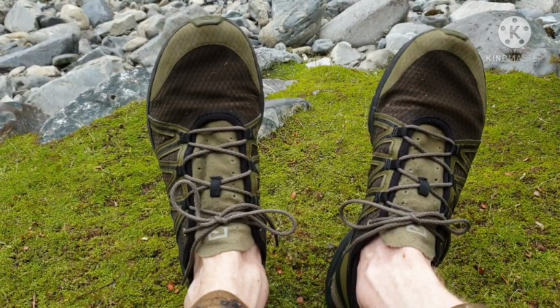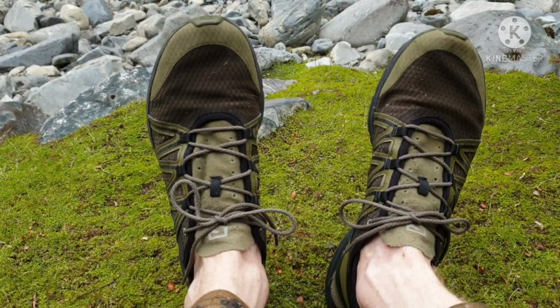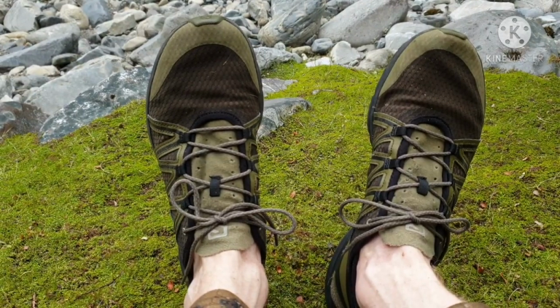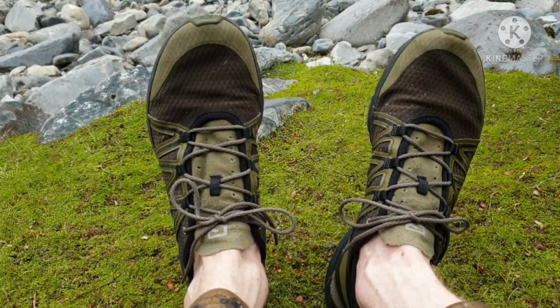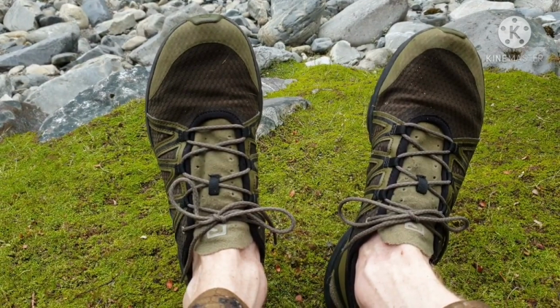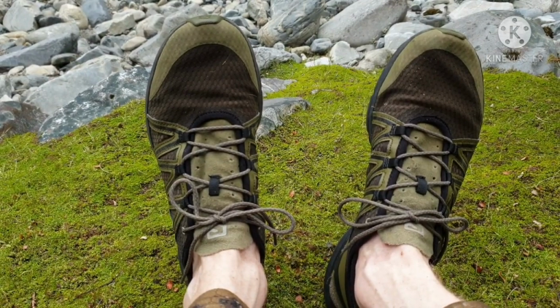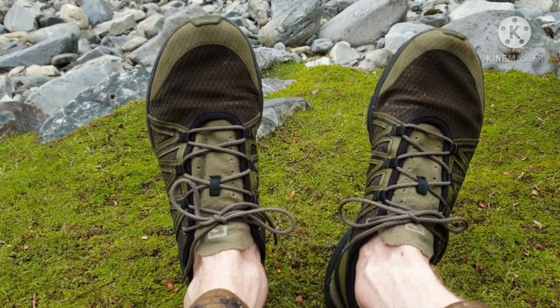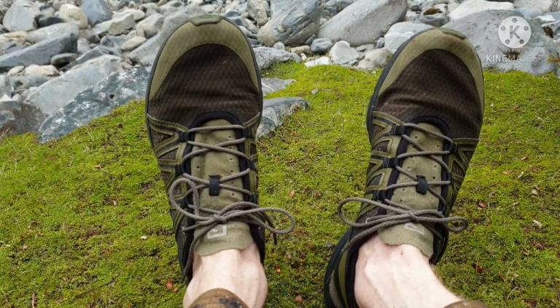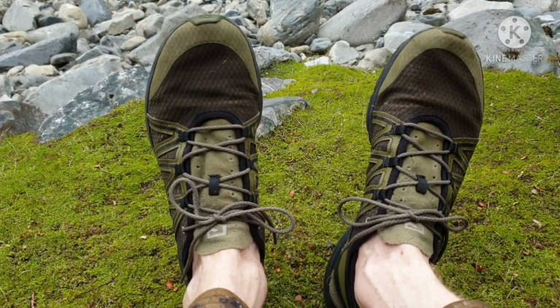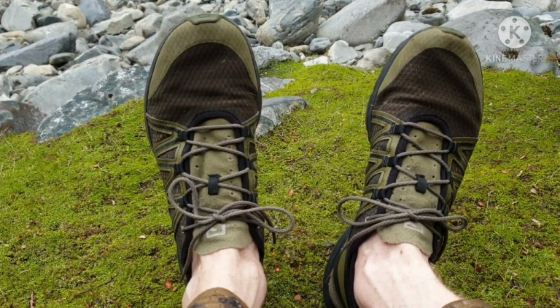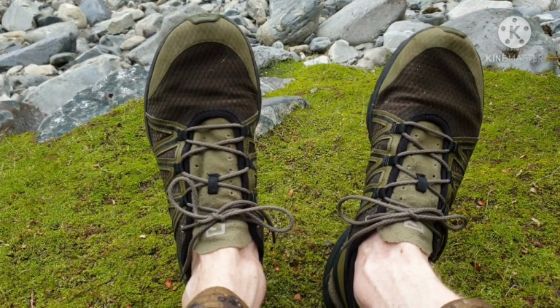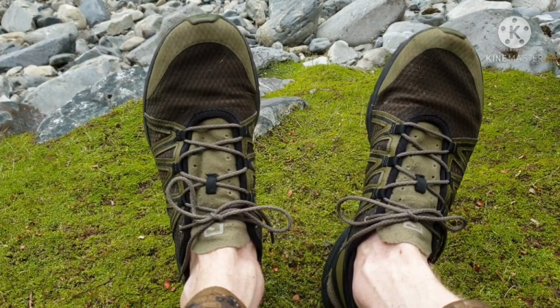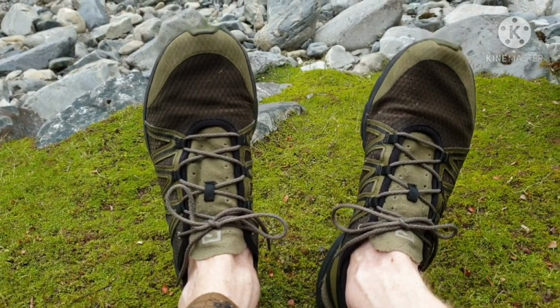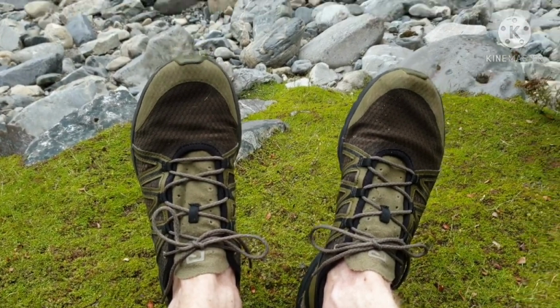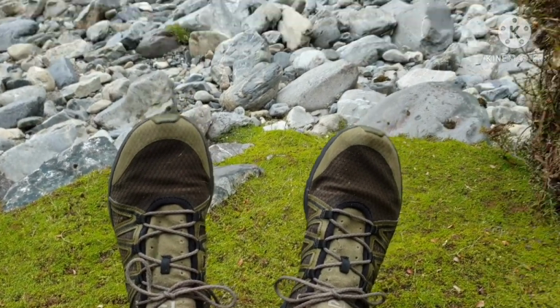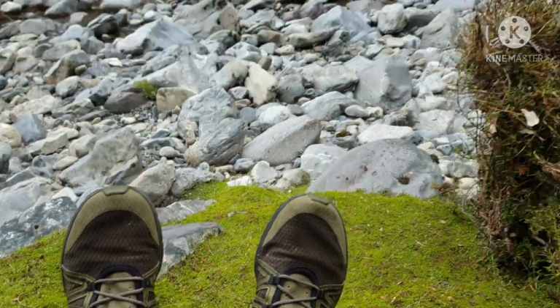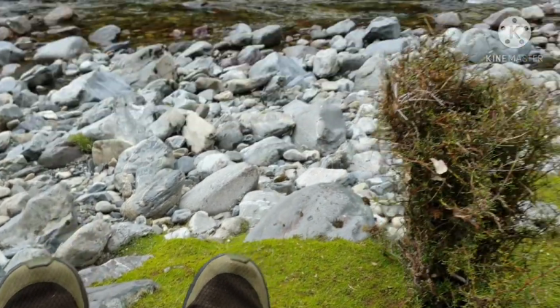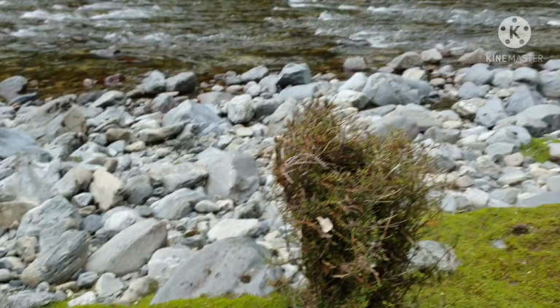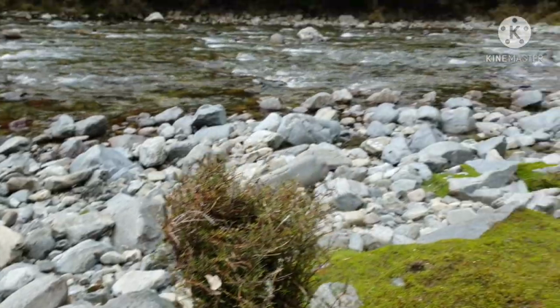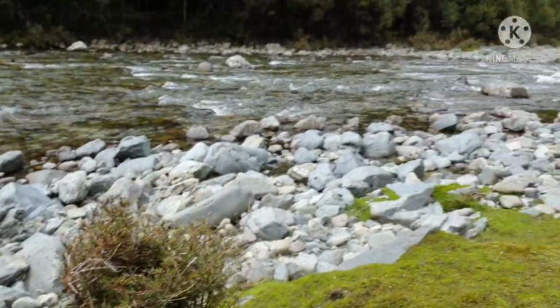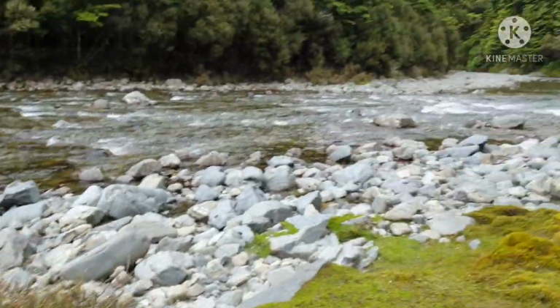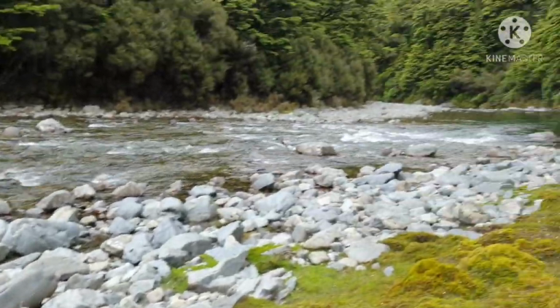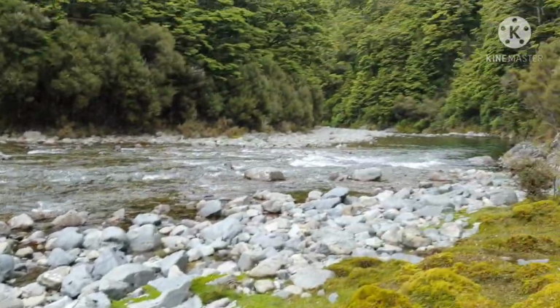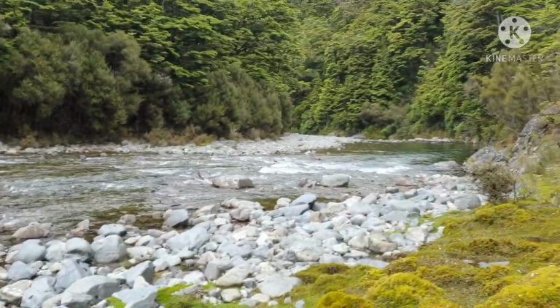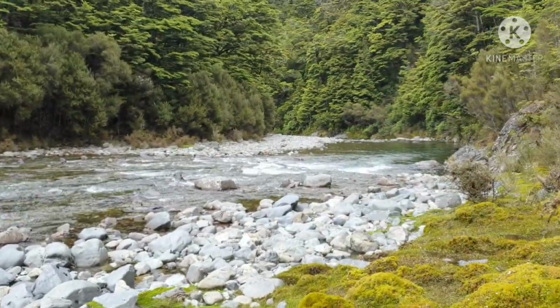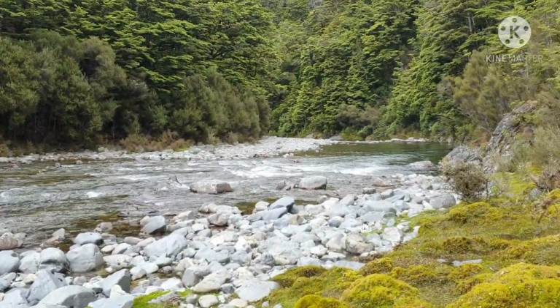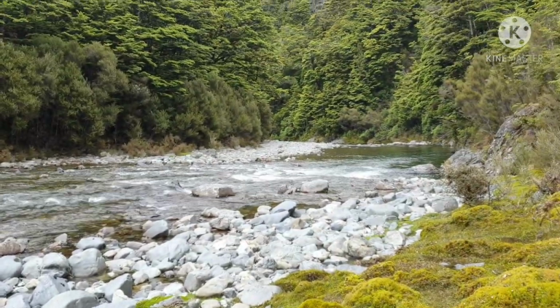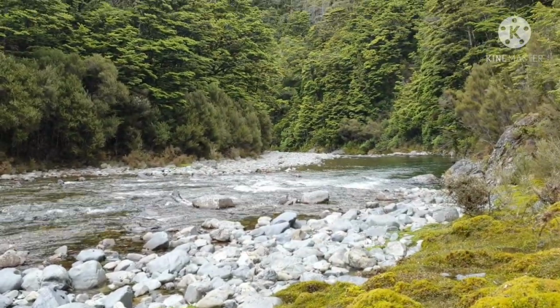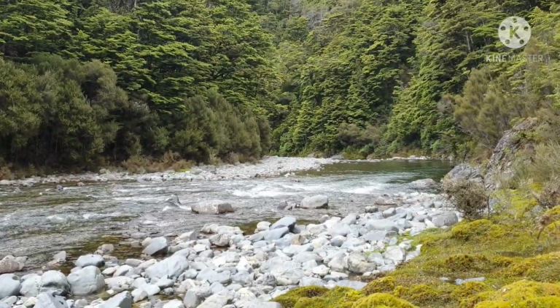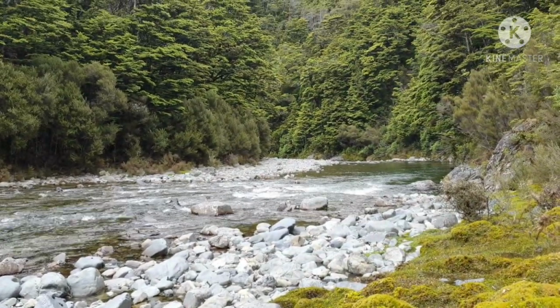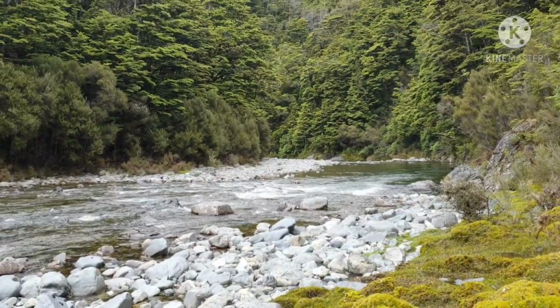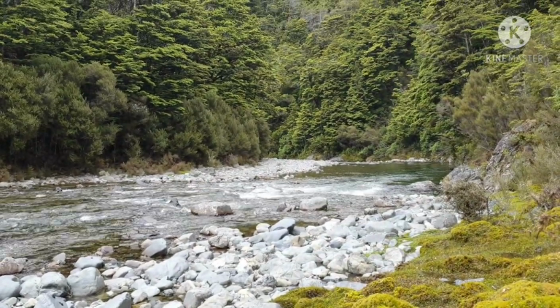I use these shoes for walking in the riverbeds — saves the boots. A few kilometres down there.